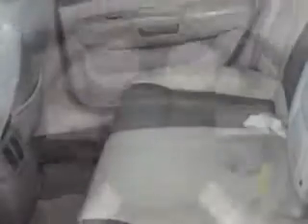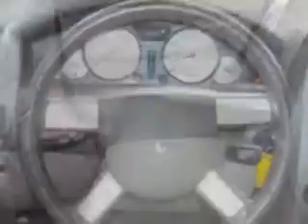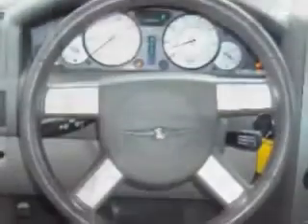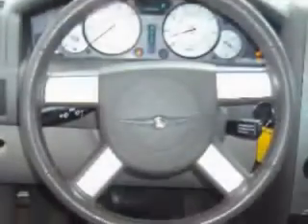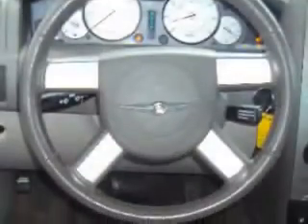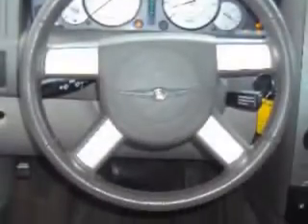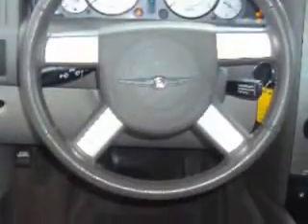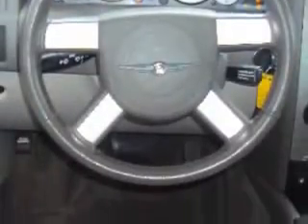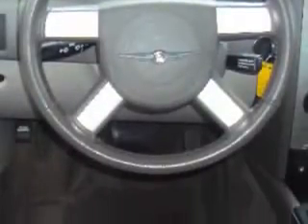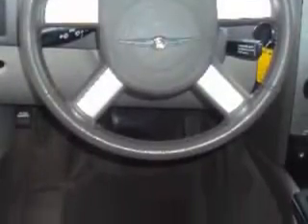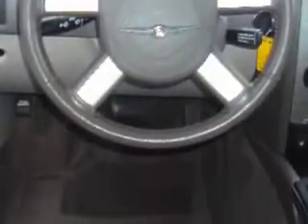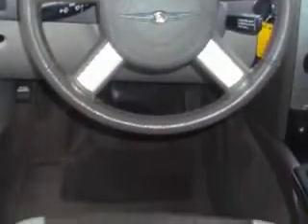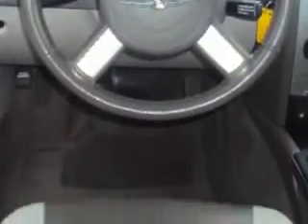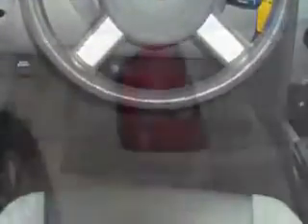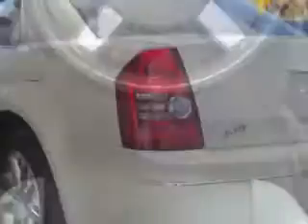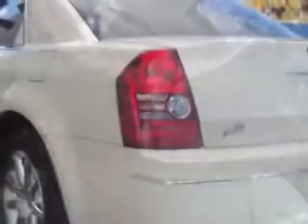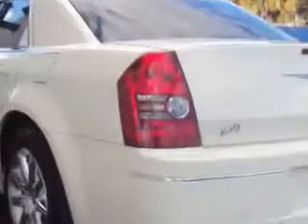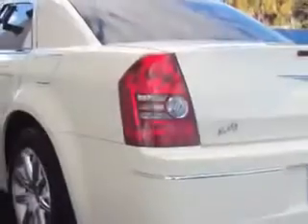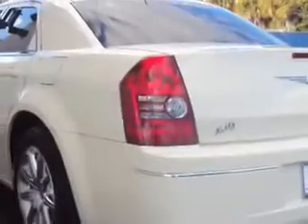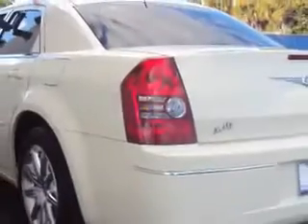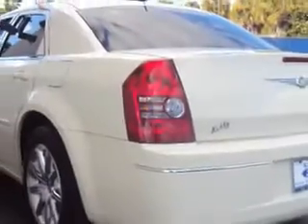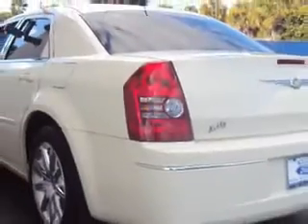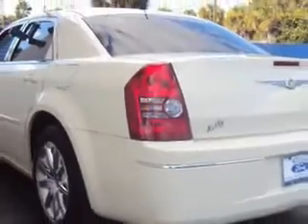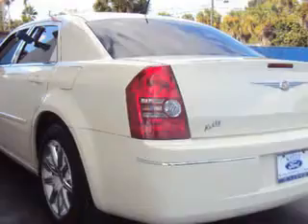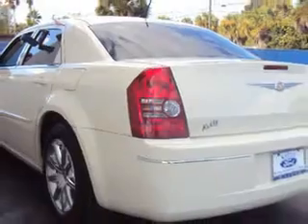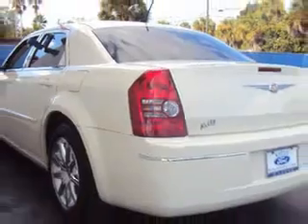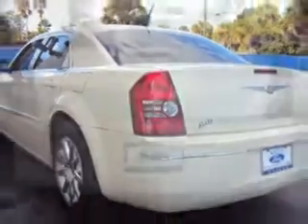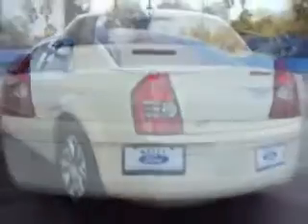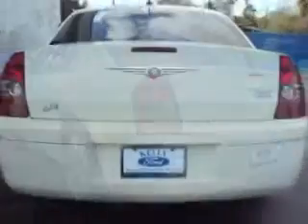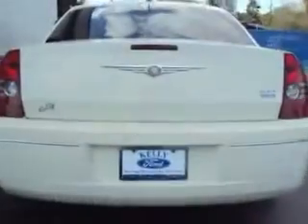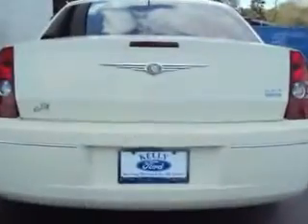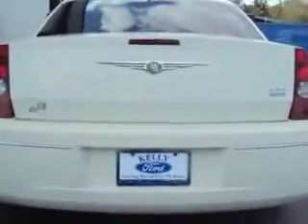Enjoy the drive and have peace of mind in this 08 Chrysler LR 300. See us at Kelly Ford today.